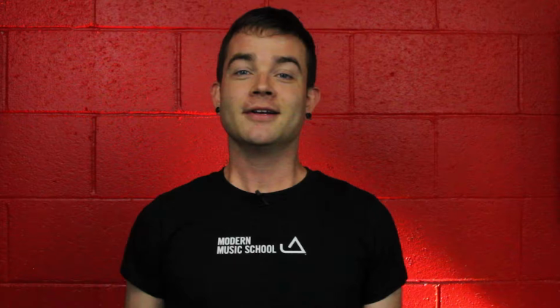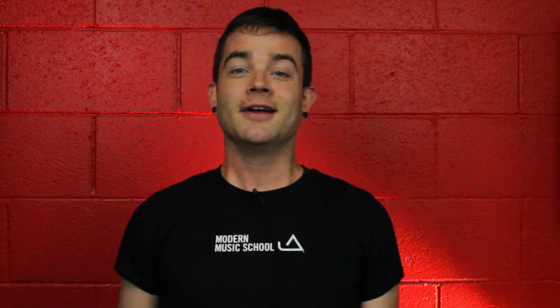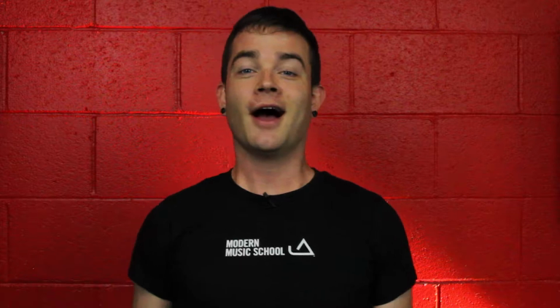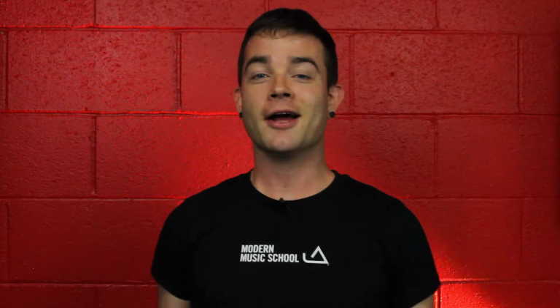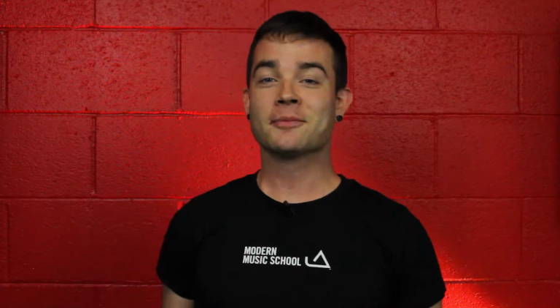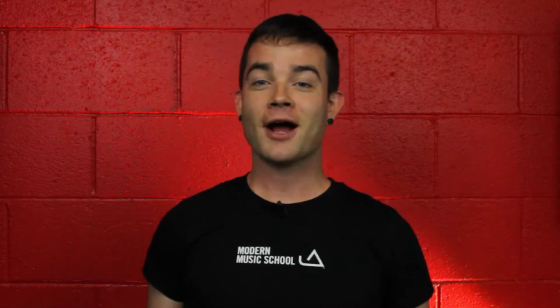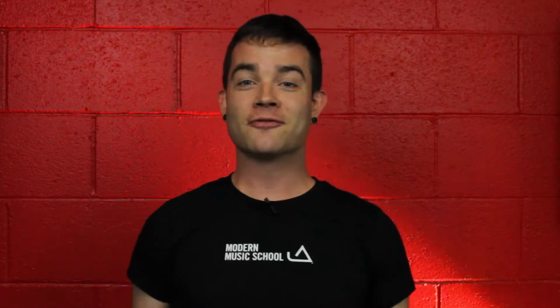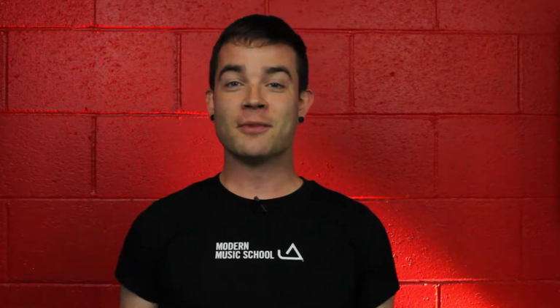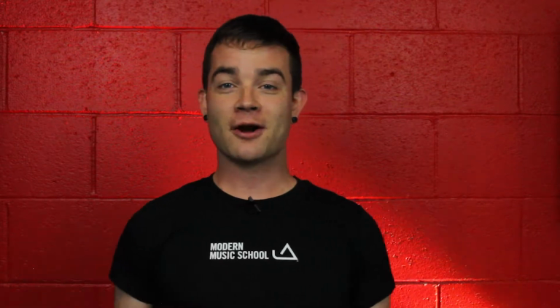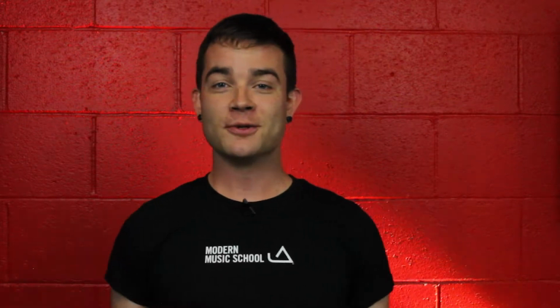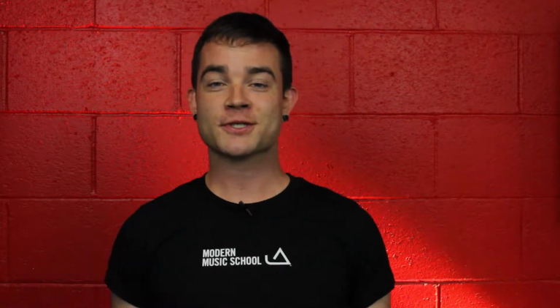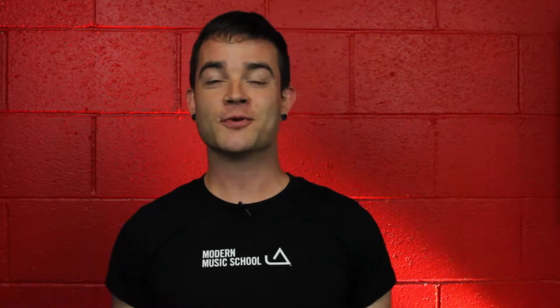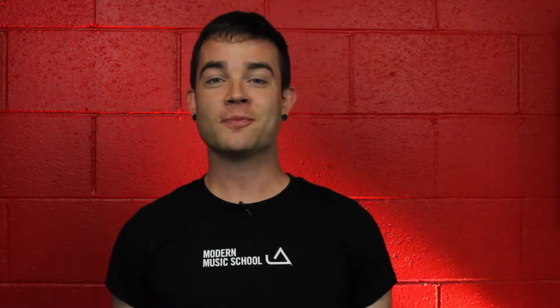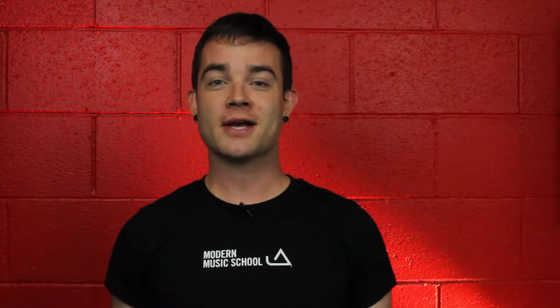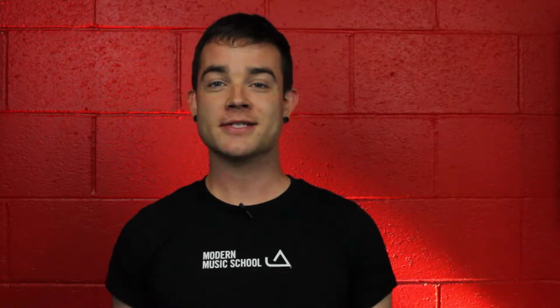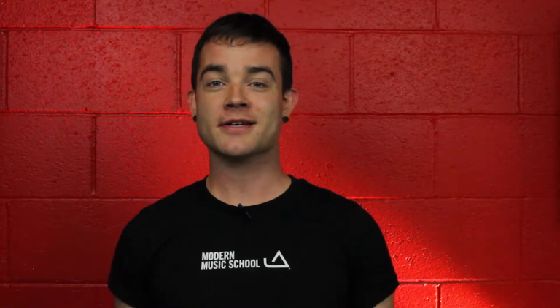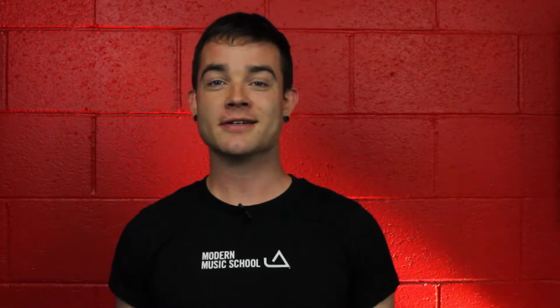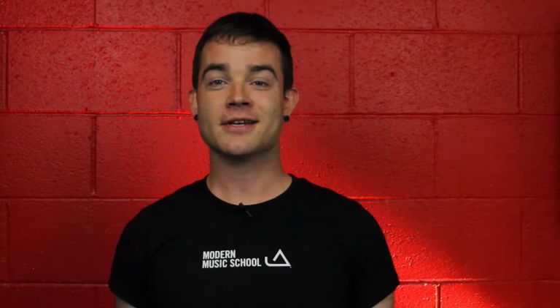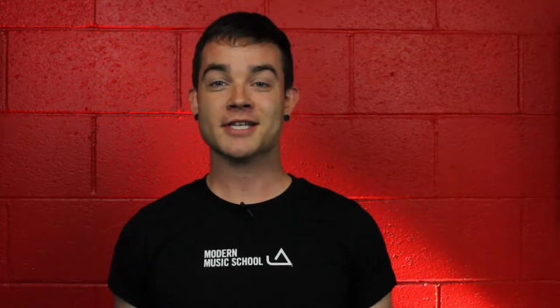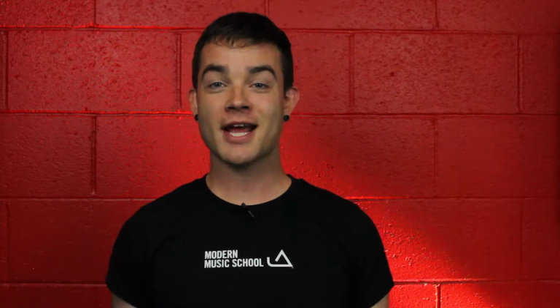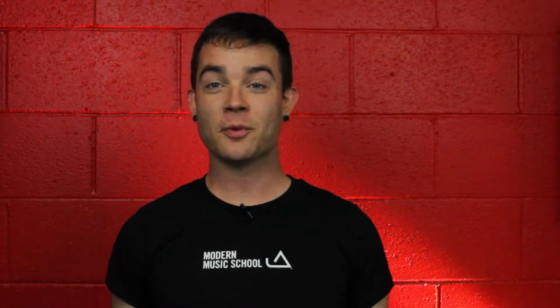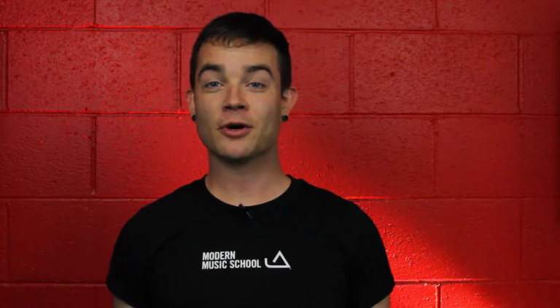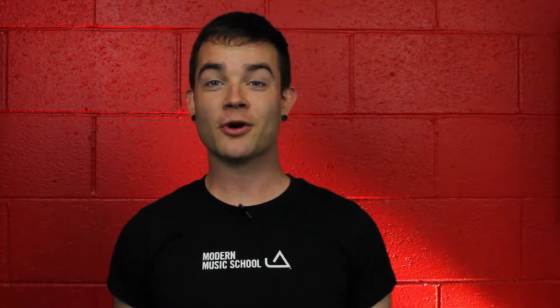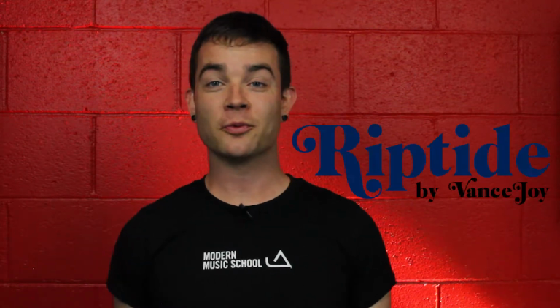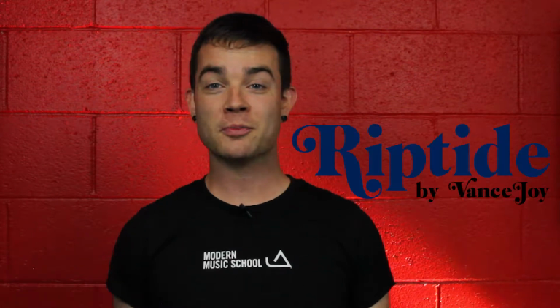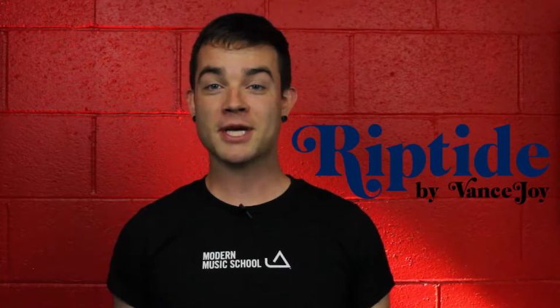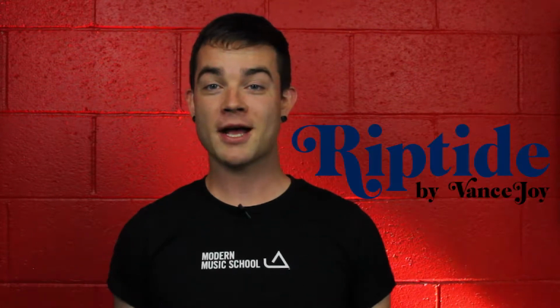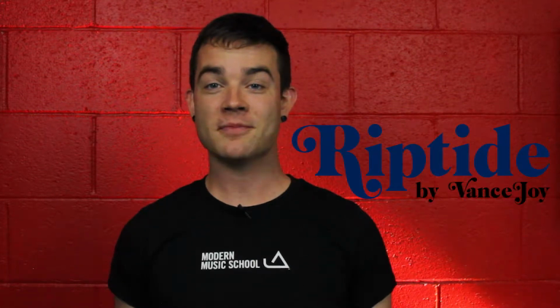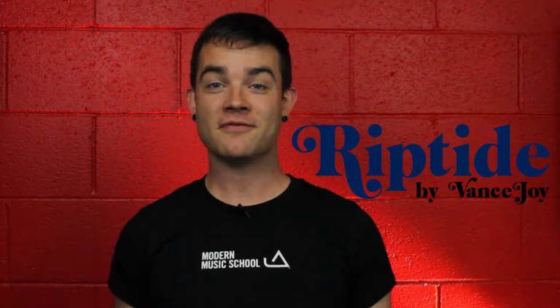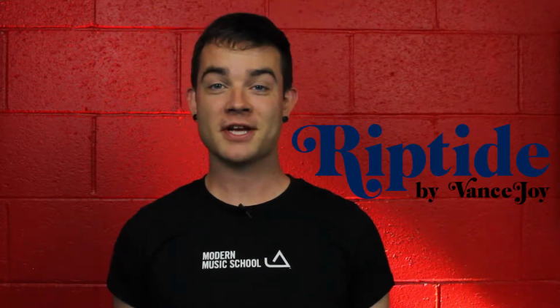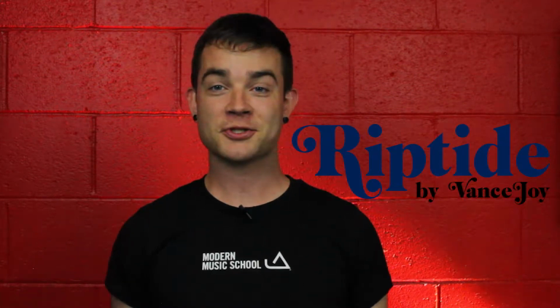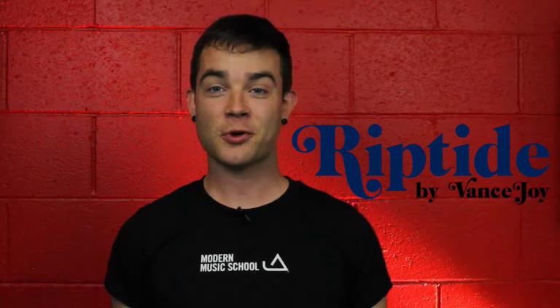Hi, I'm Kyle from Modern Music School, Pasadena, and today we're learning Riptide by Vance Joy.